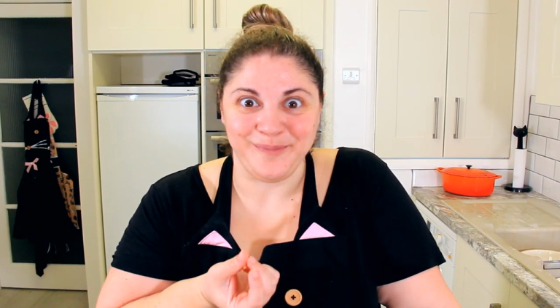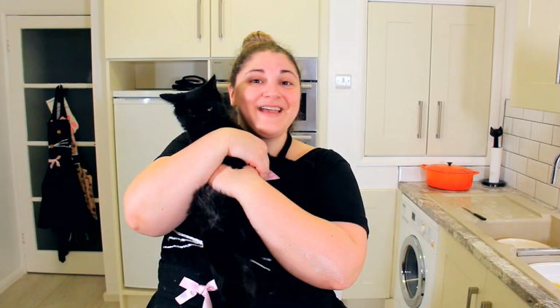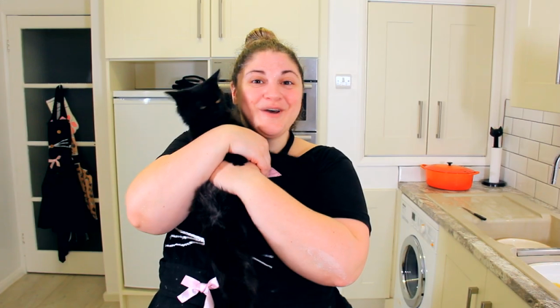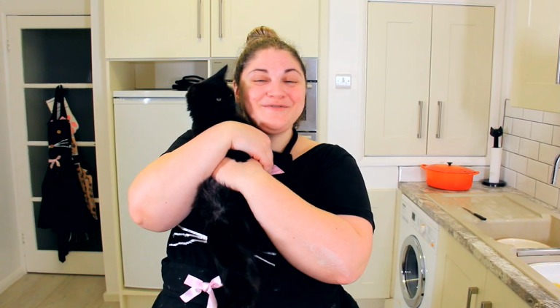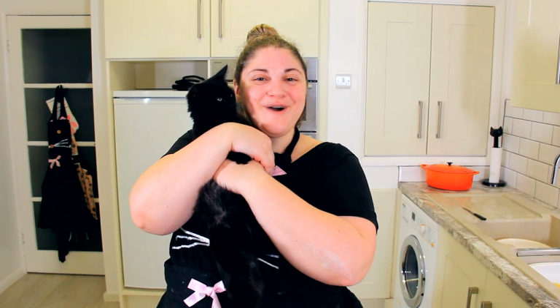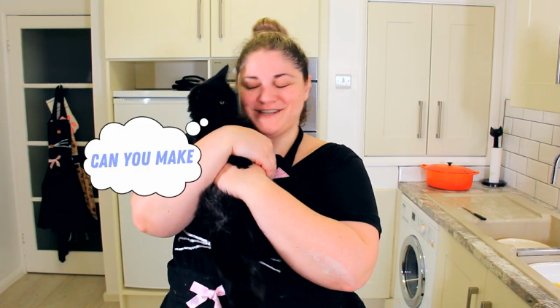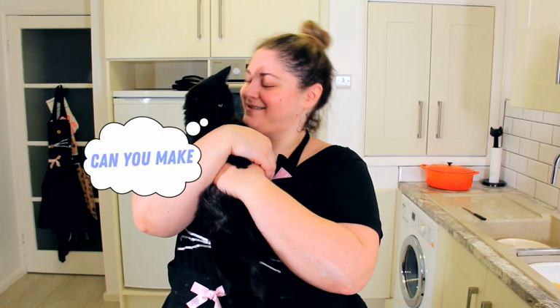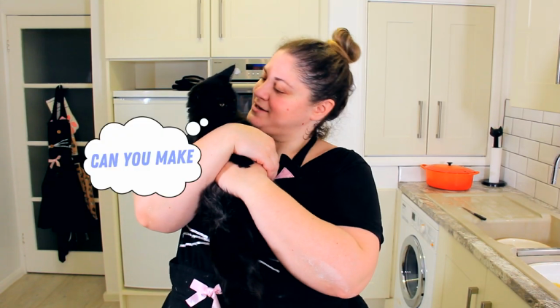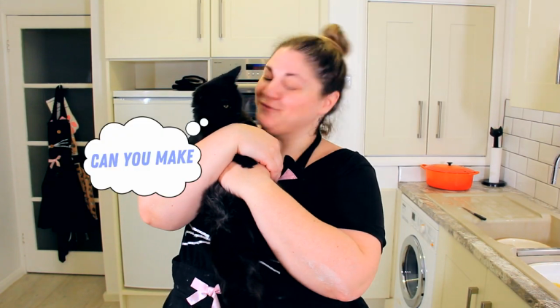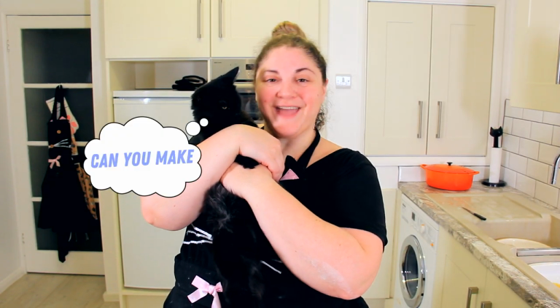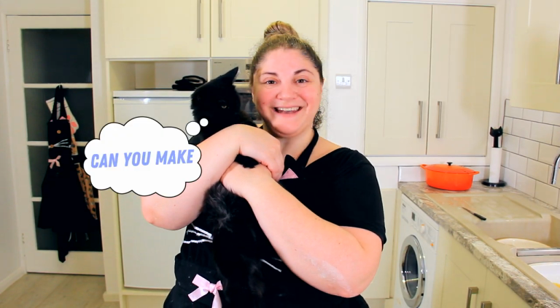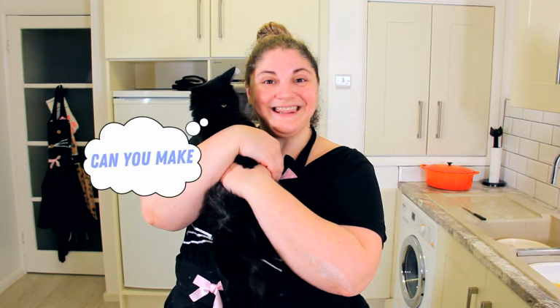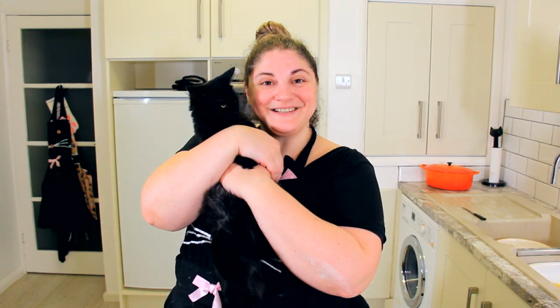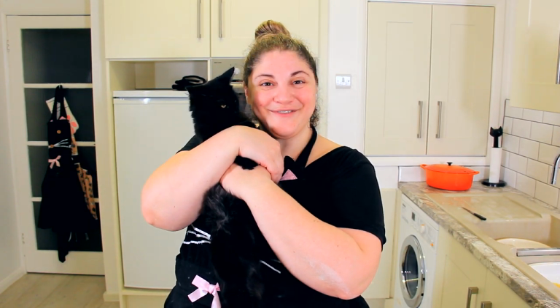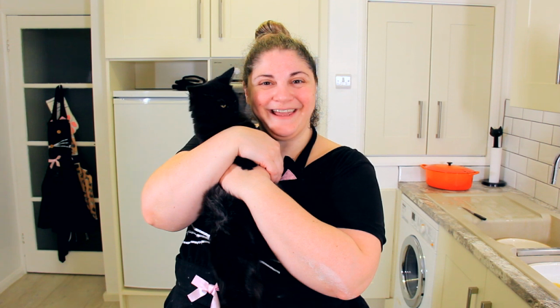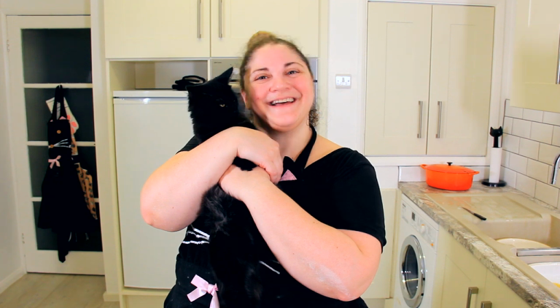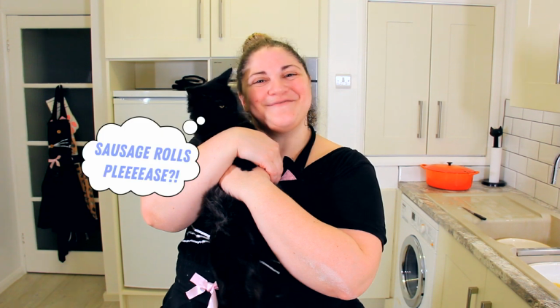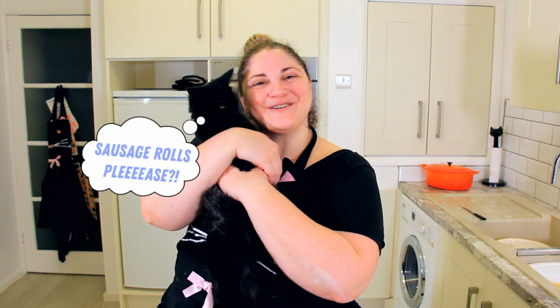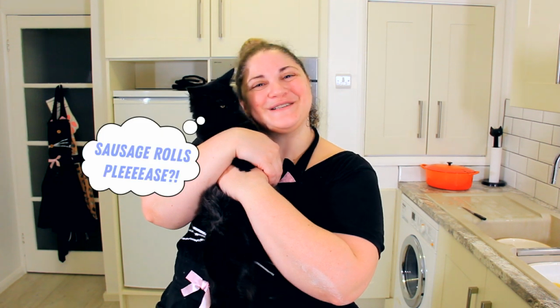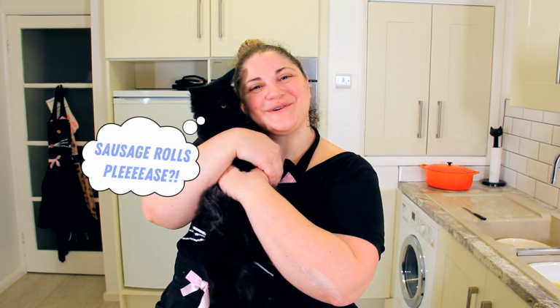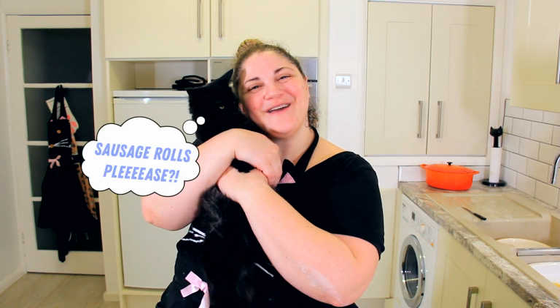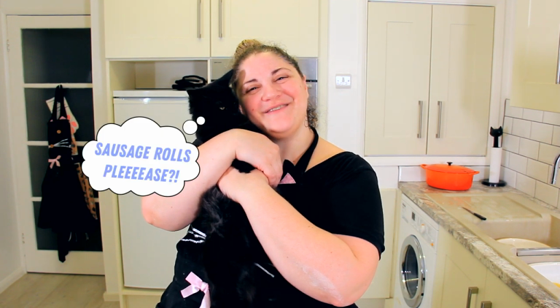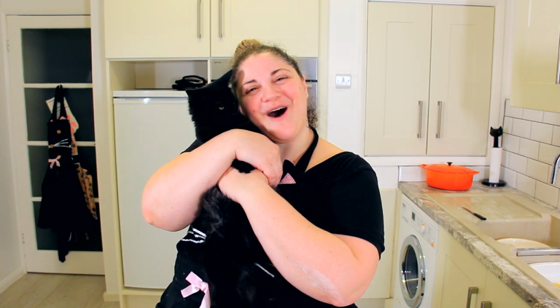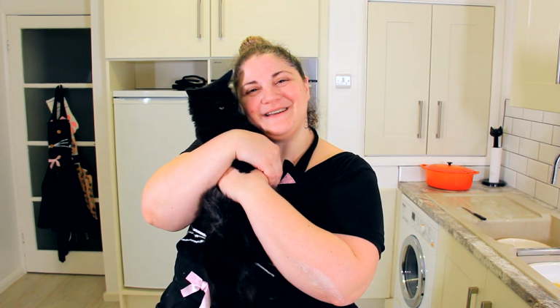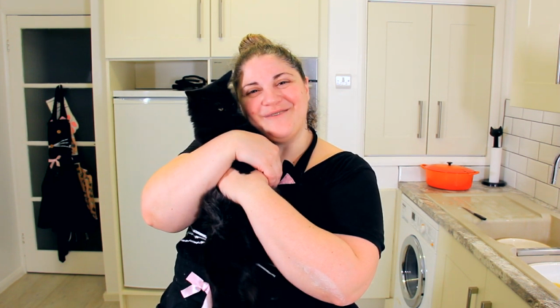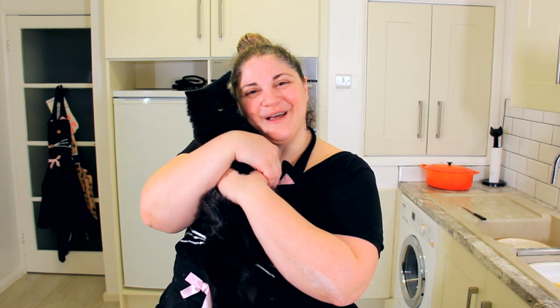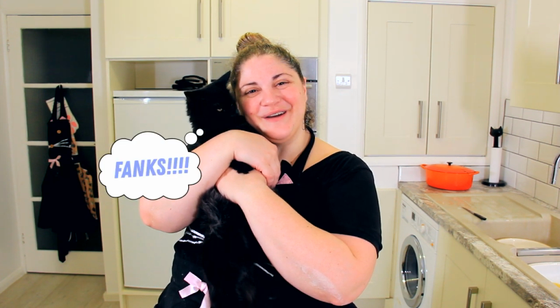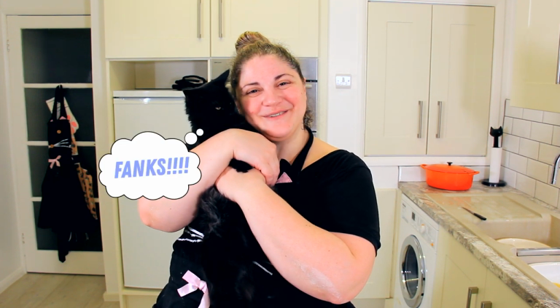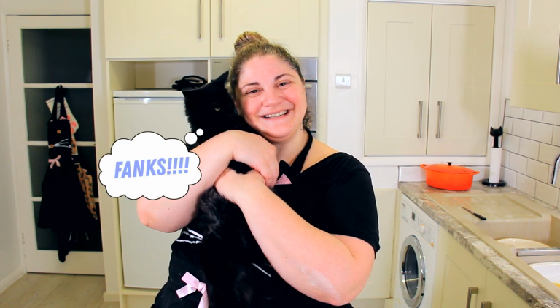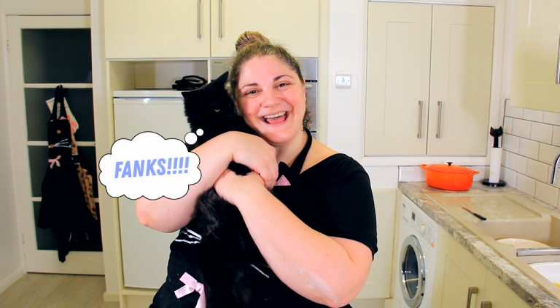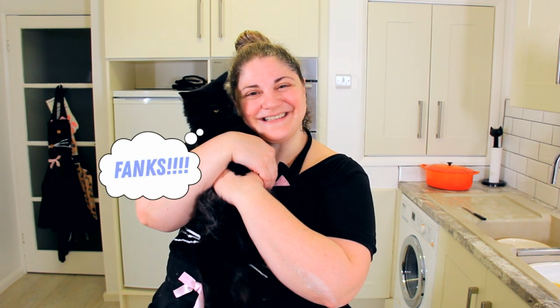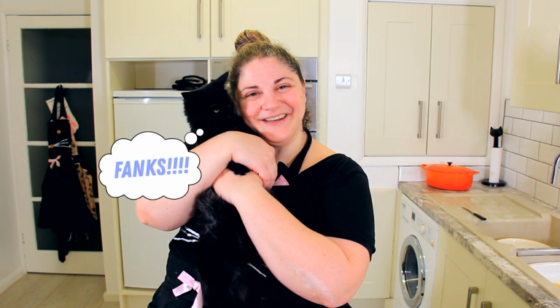Thanks so much for watching. Don't forget, likes are free. Make sure to subscribe, leave a comment down below, and we'll see you next time.